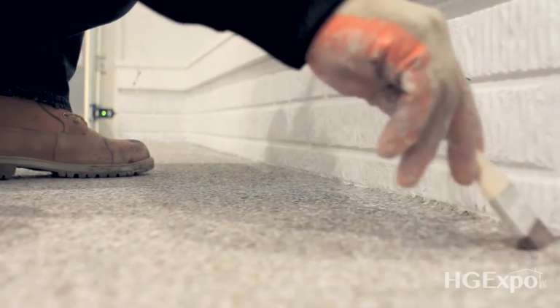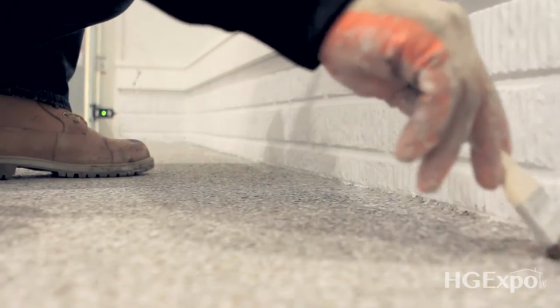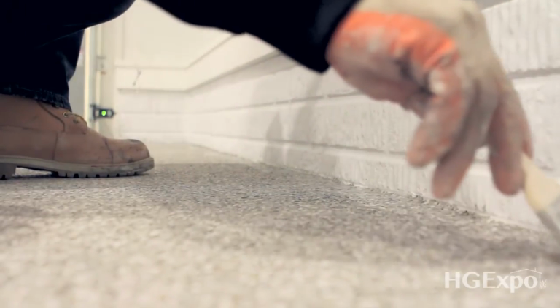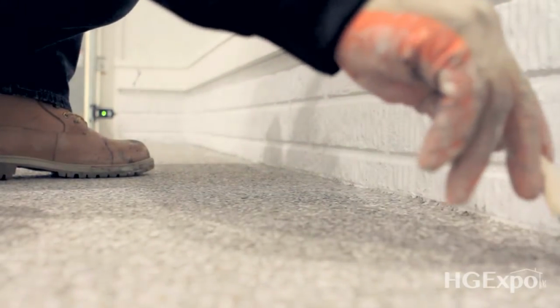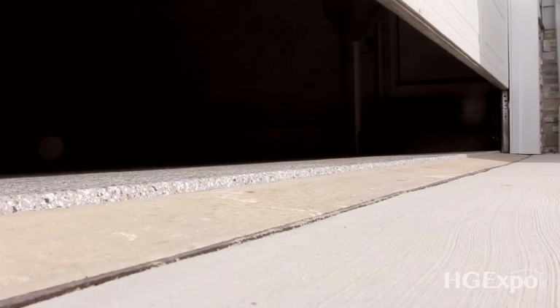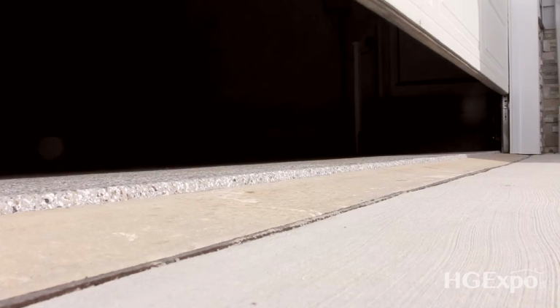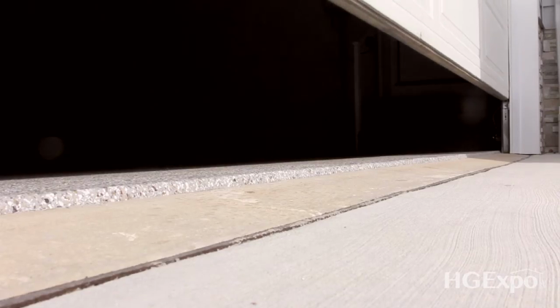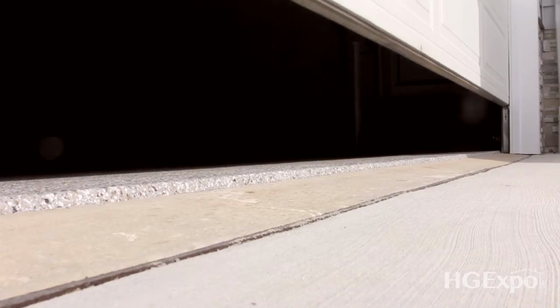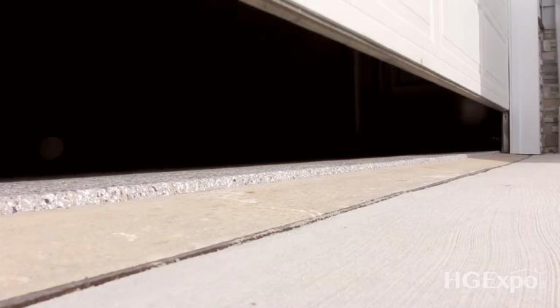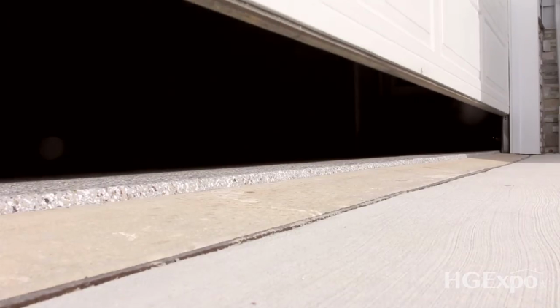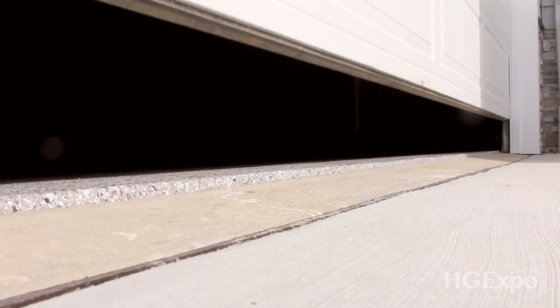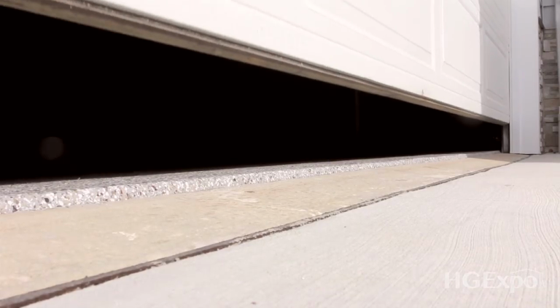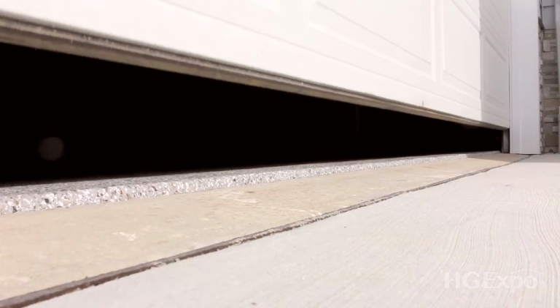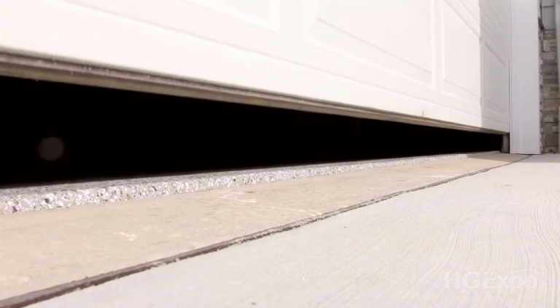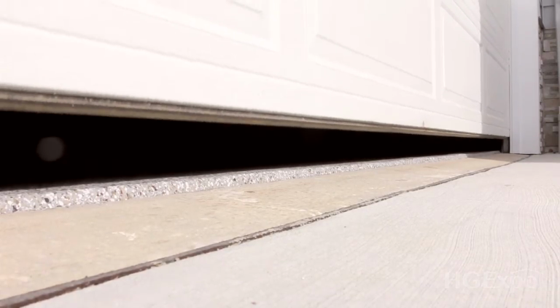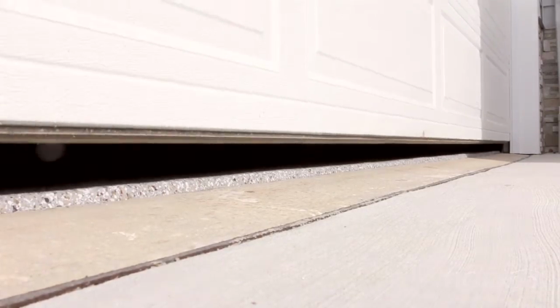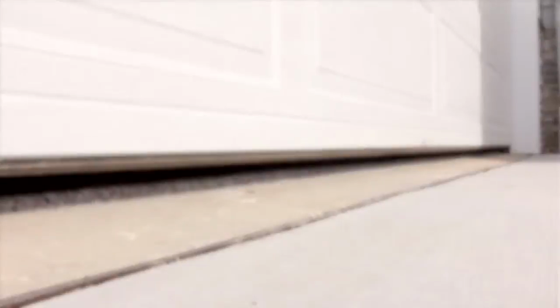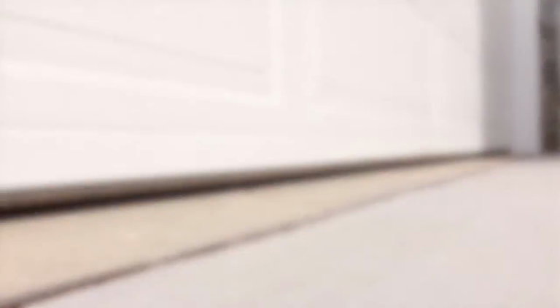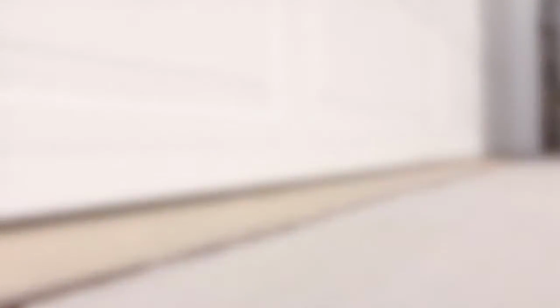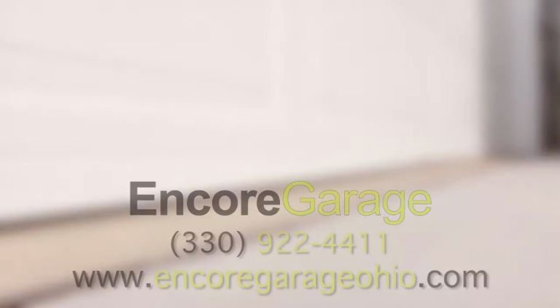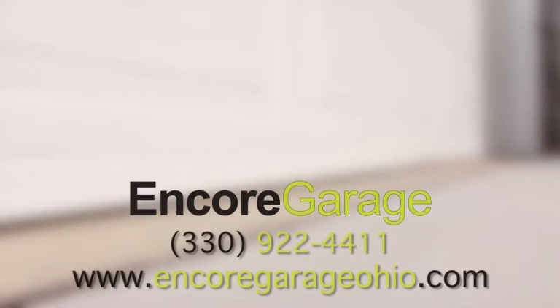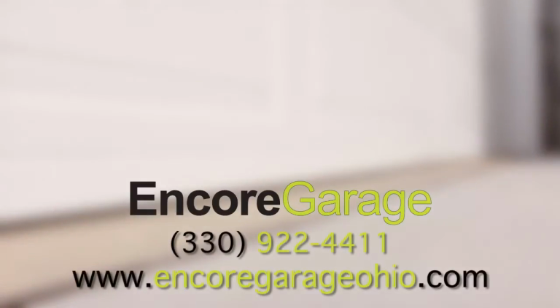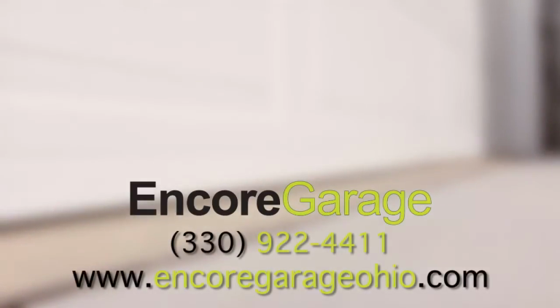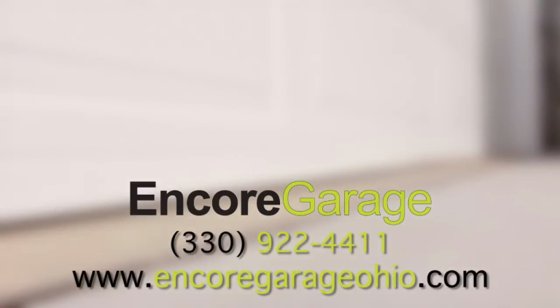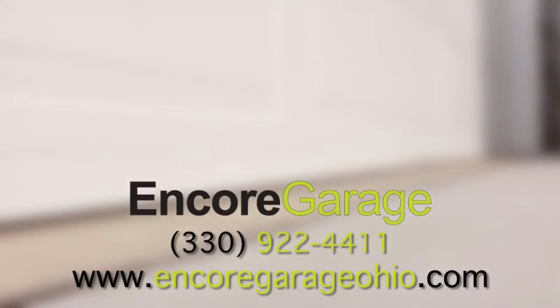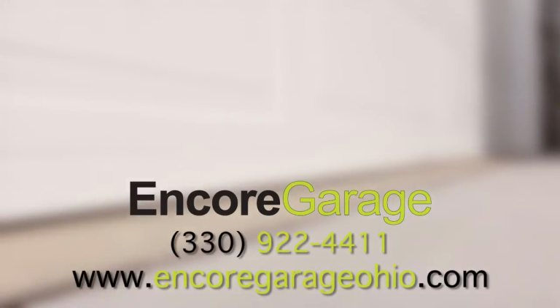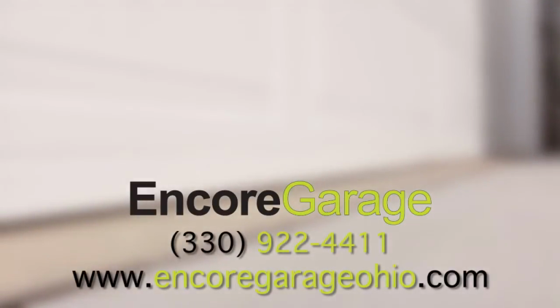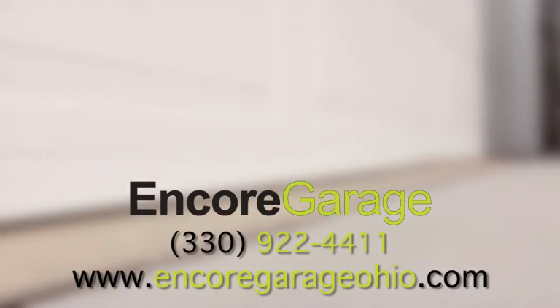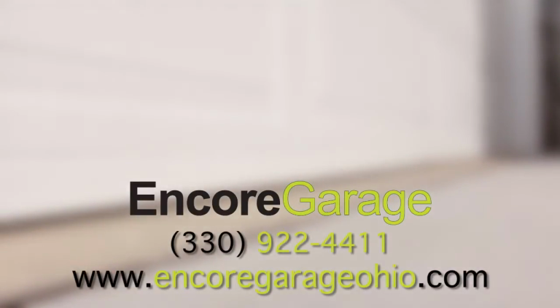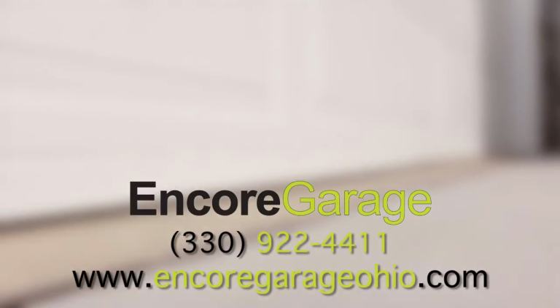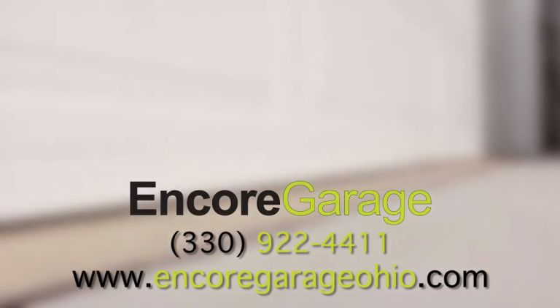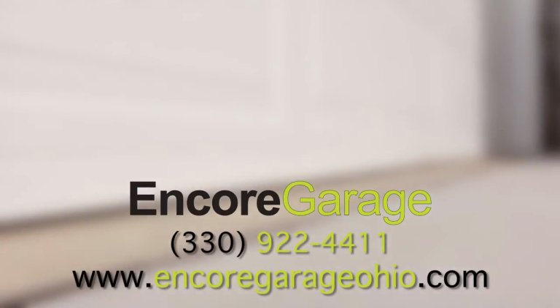Contact us at 330-922-4411 or on our website, EncoreGarageOhio.com.